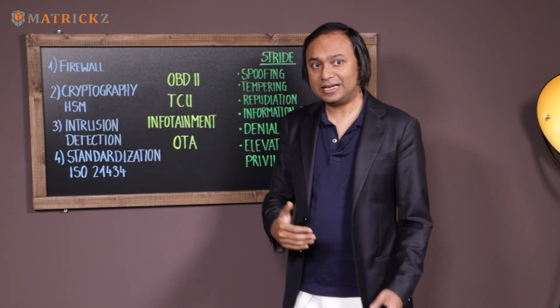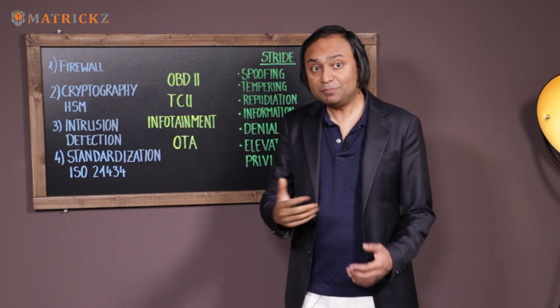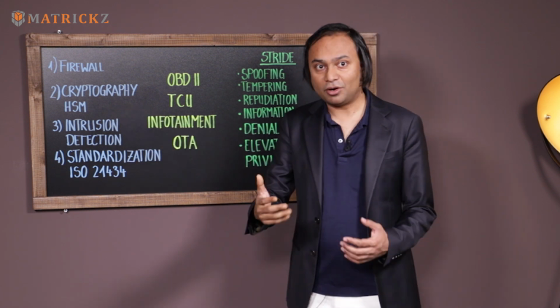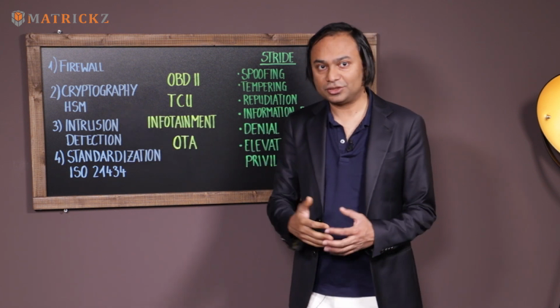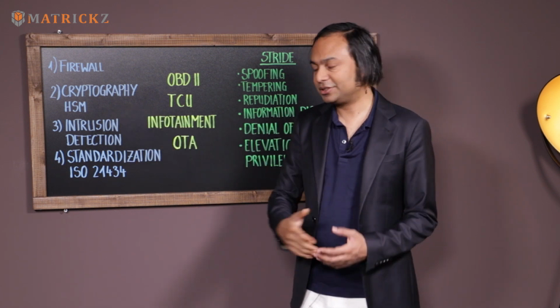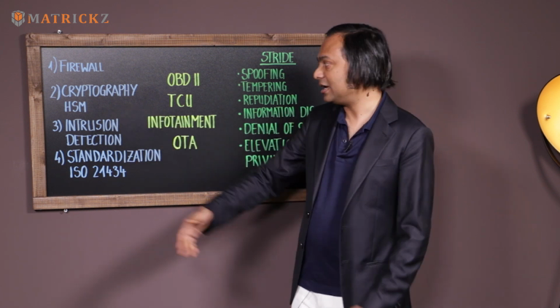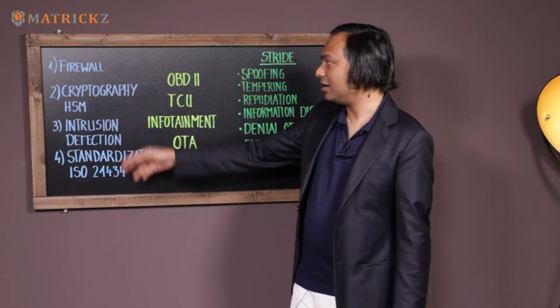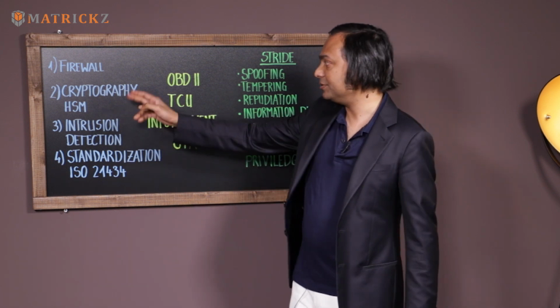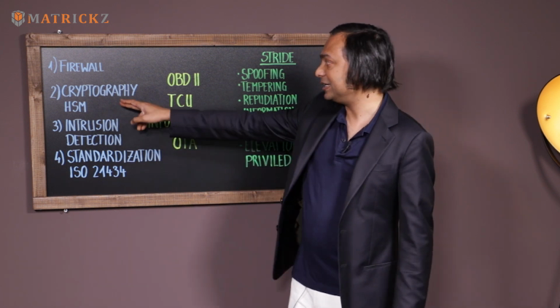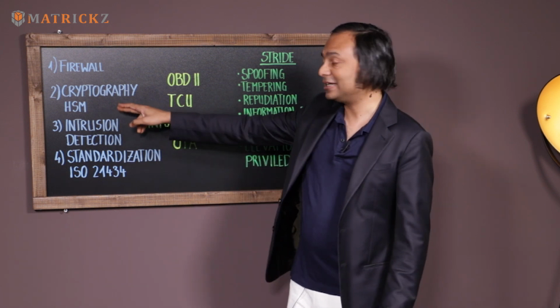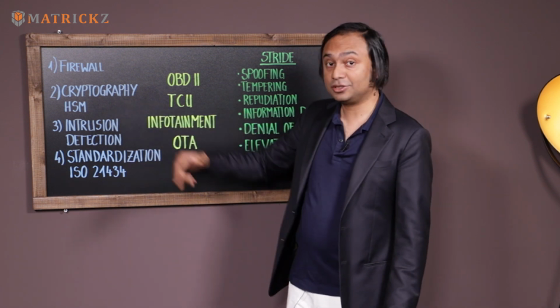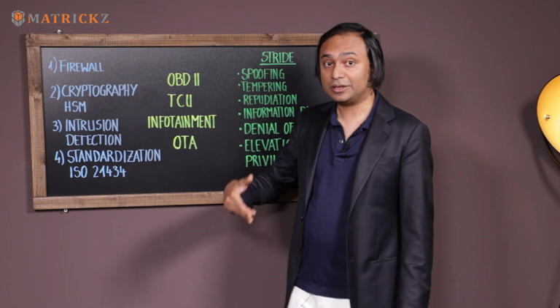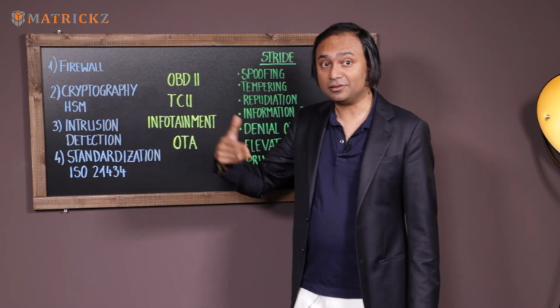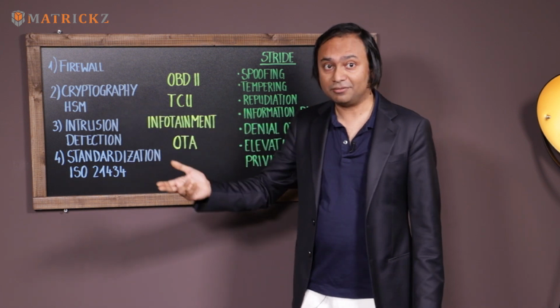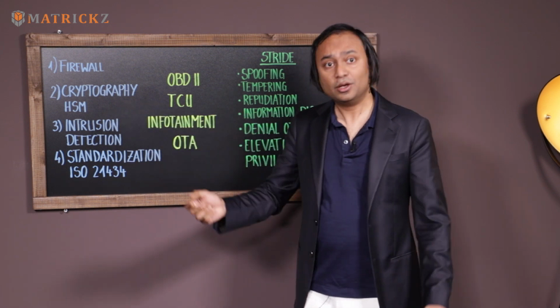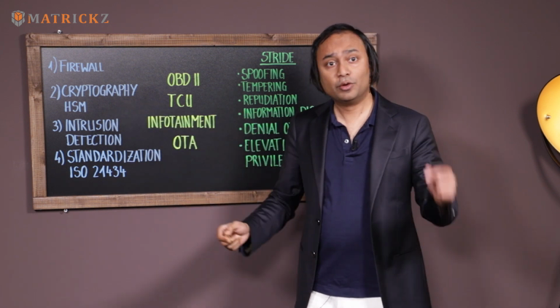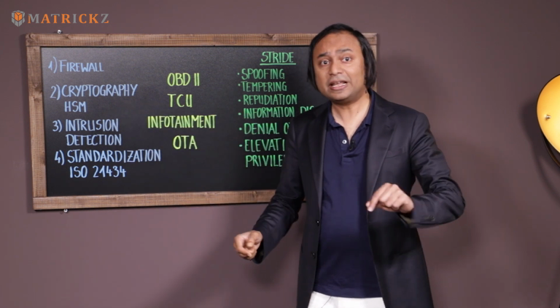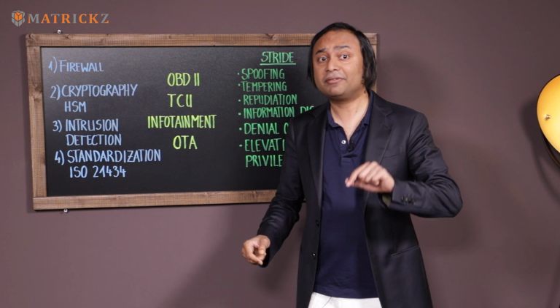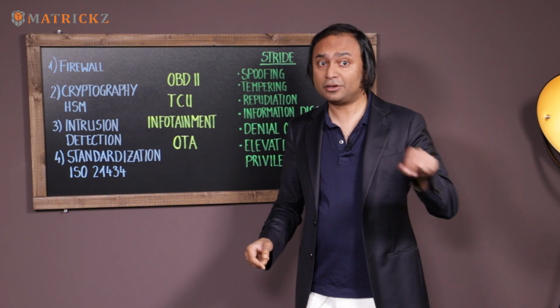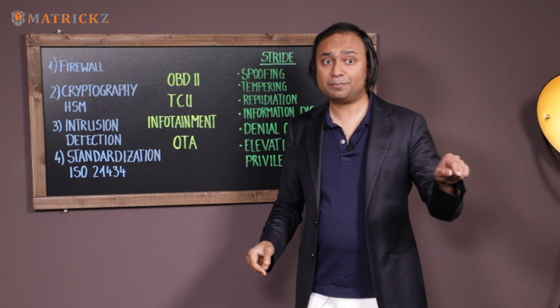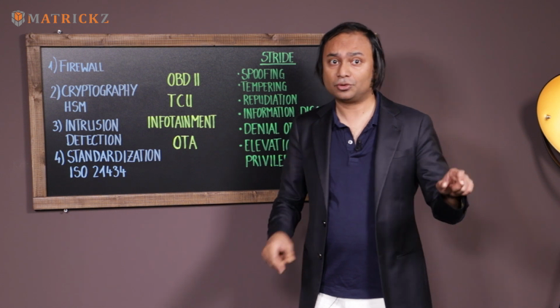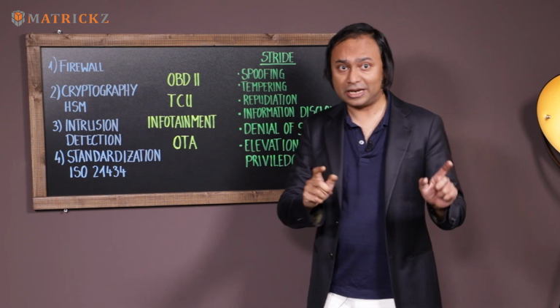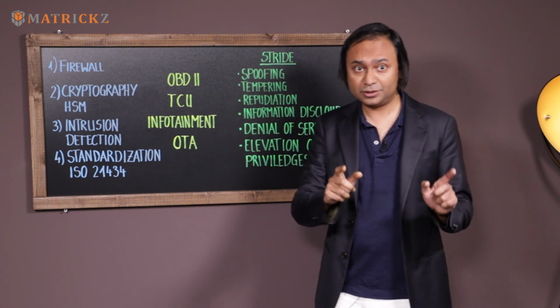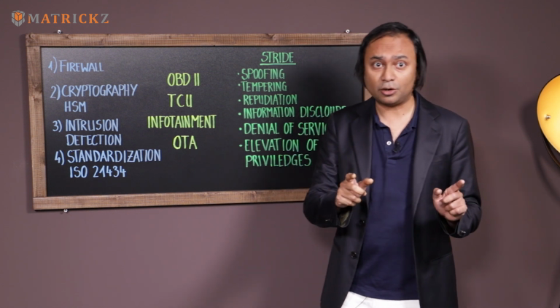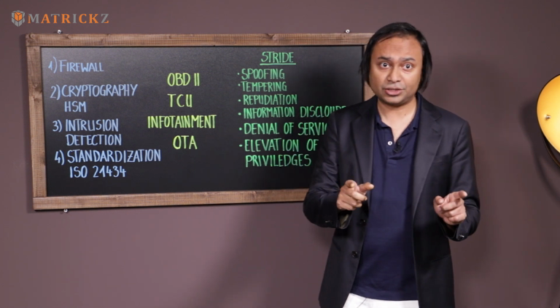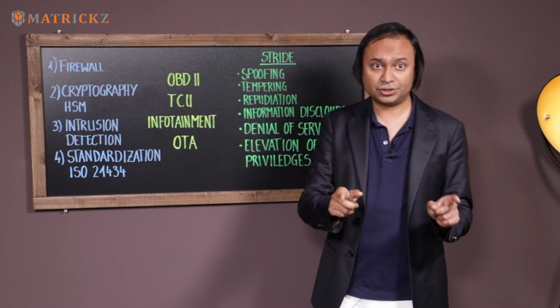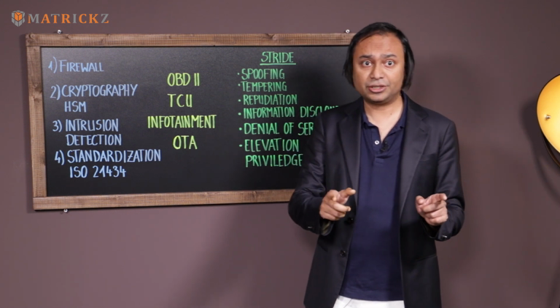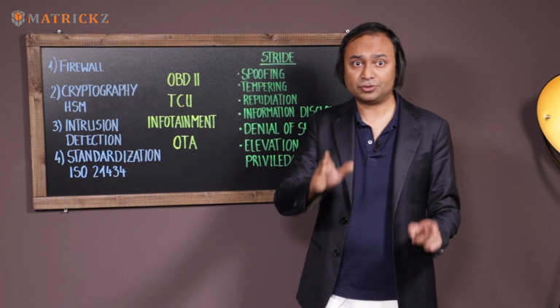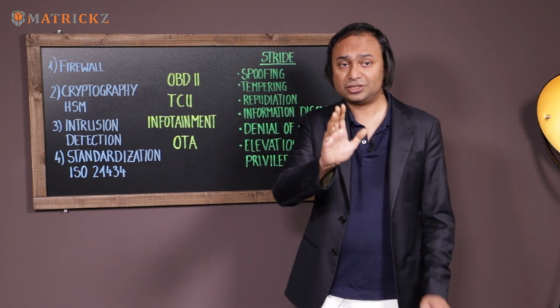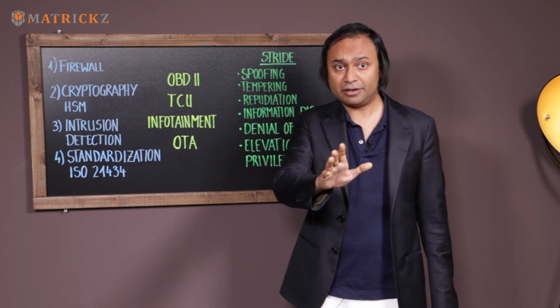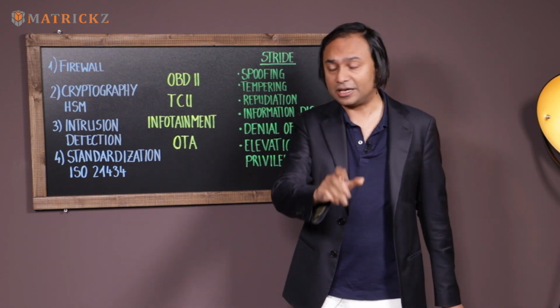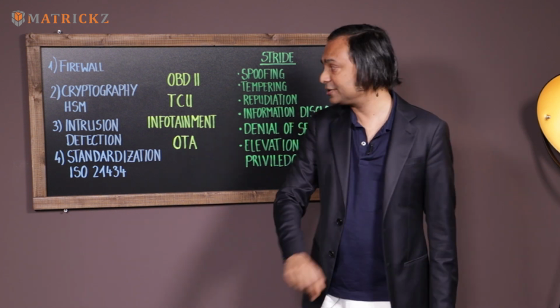Adaptive AUTOSAR takes it to another level. We're going to have another episode on AUTOSAR Security, so stay with us.